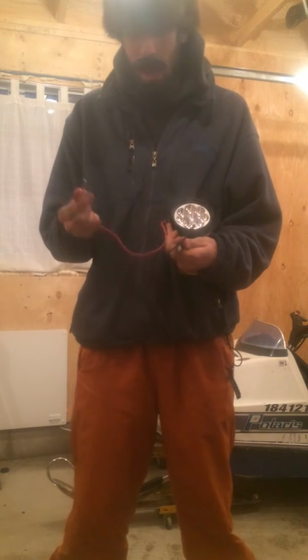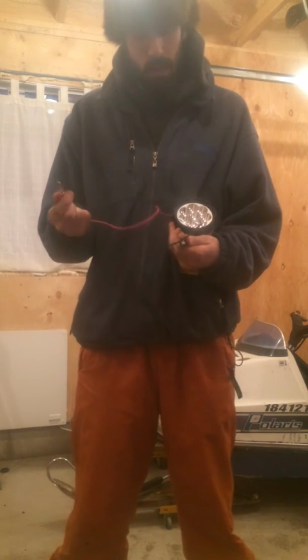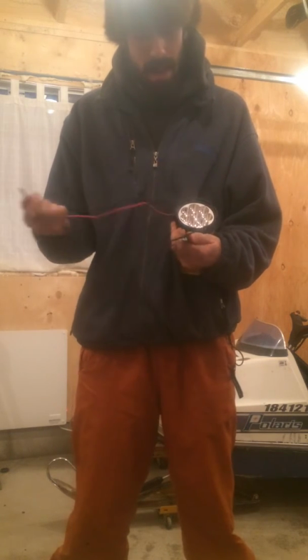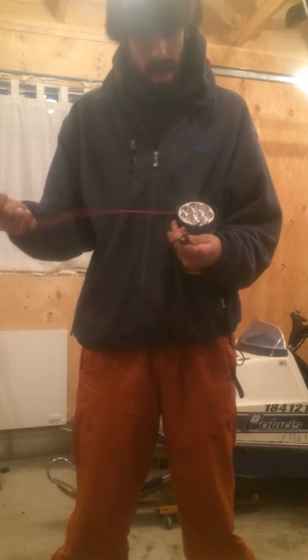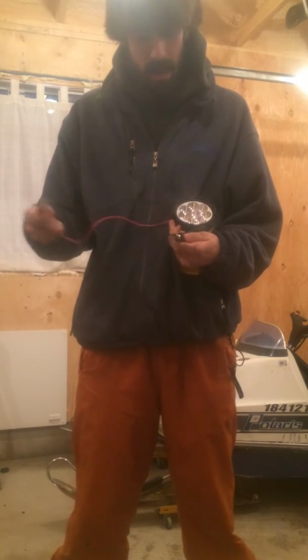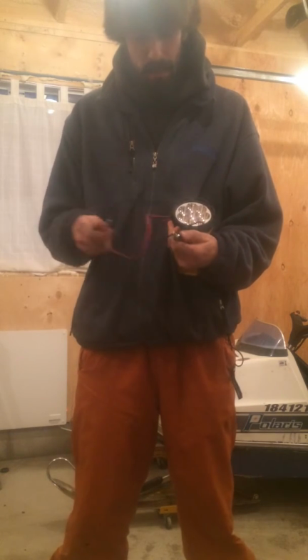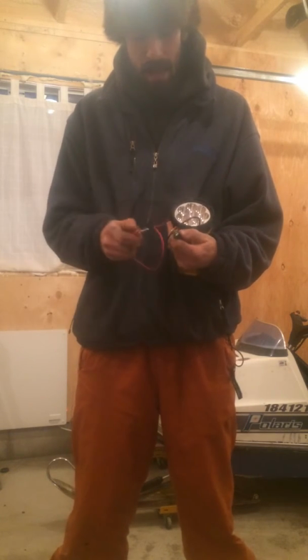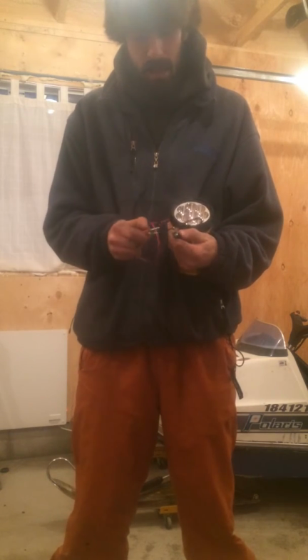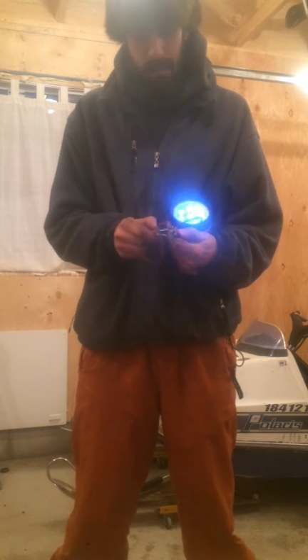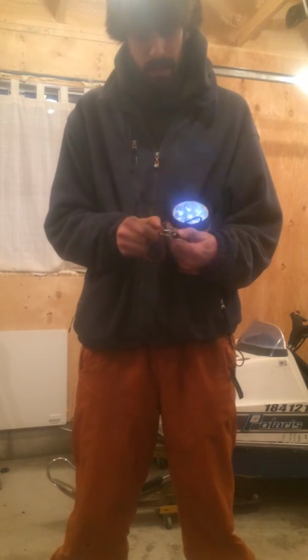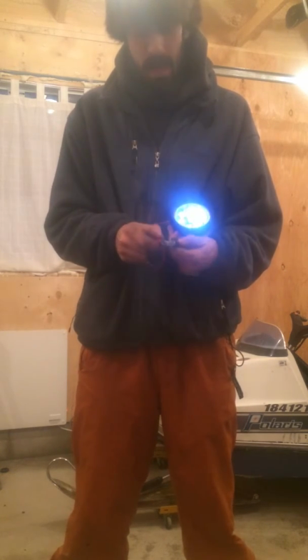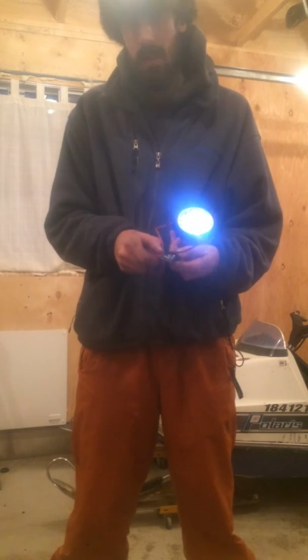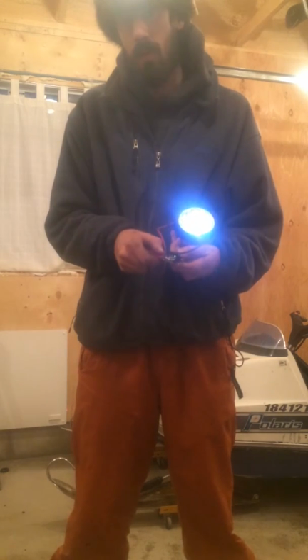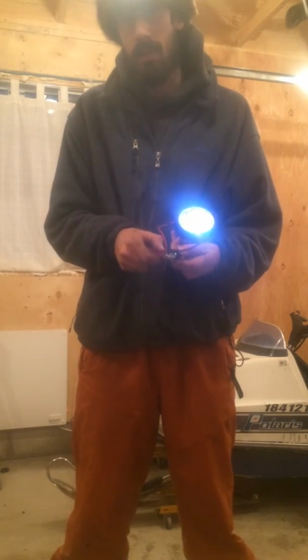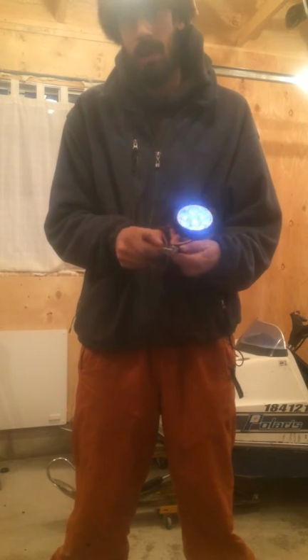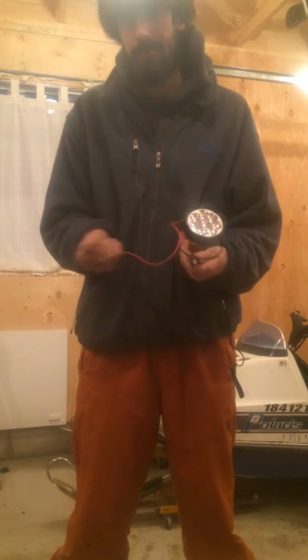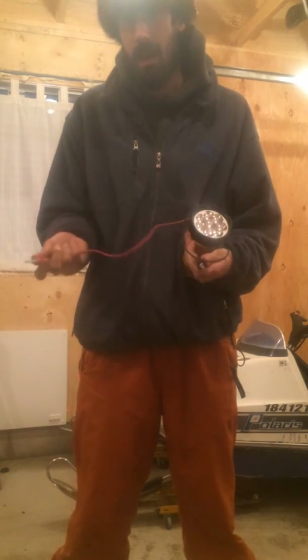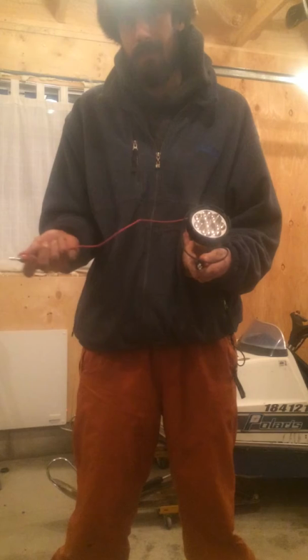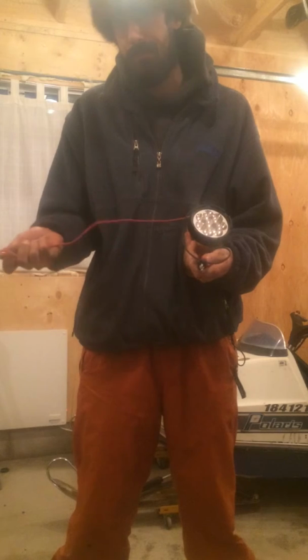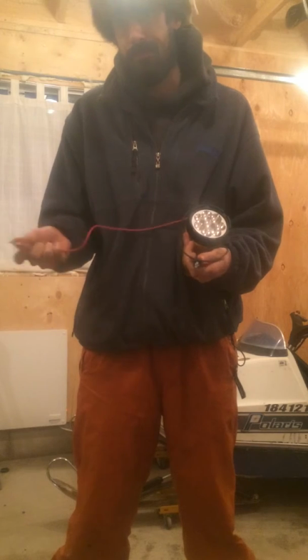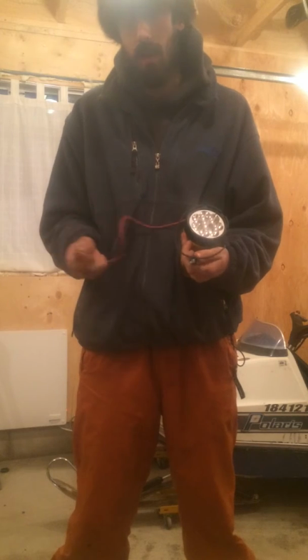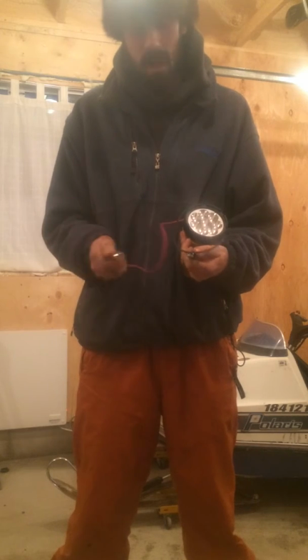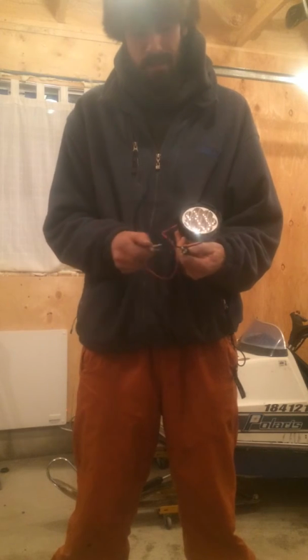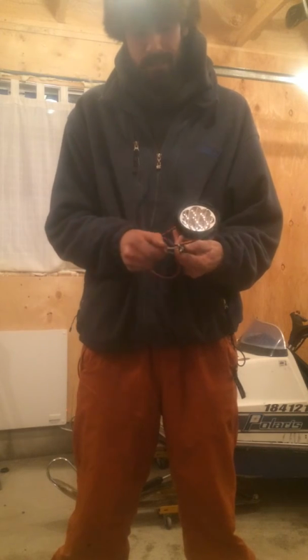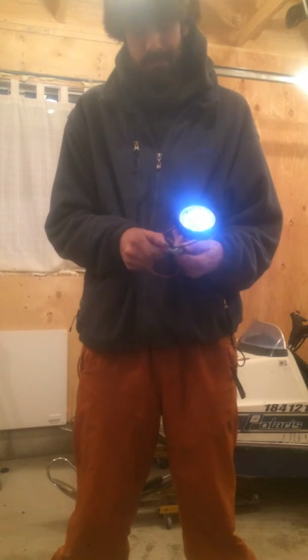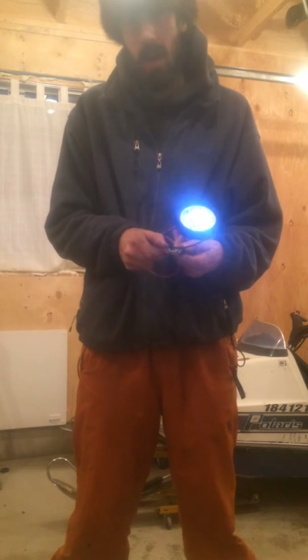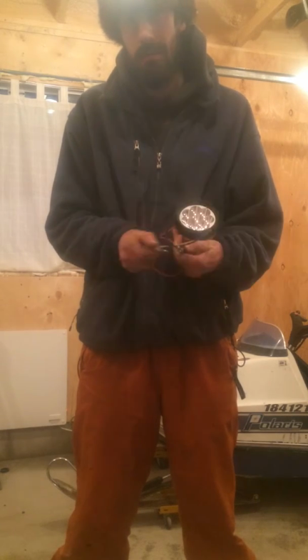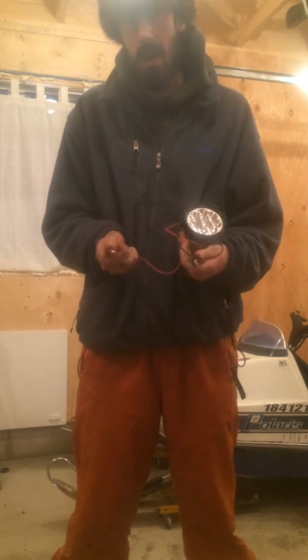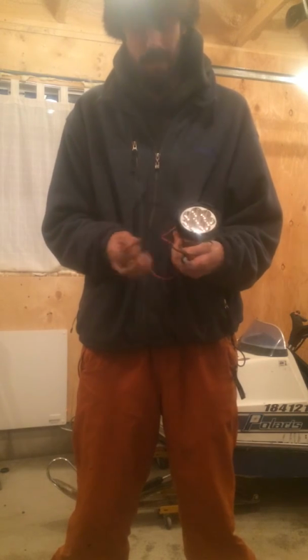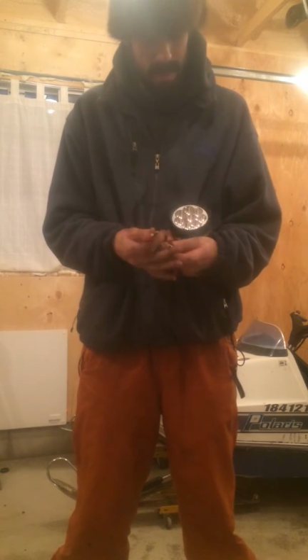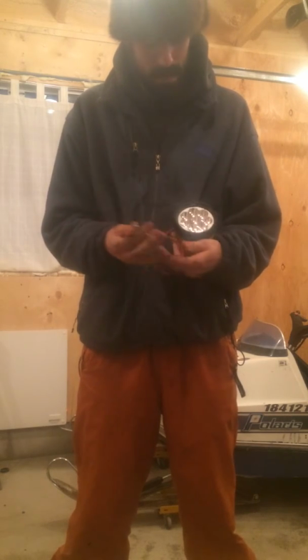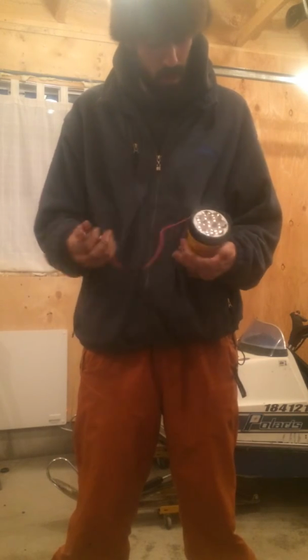So I have a red and a black here. You put them together, light goes on; take it off, light goes off. On, off — it's that simple.